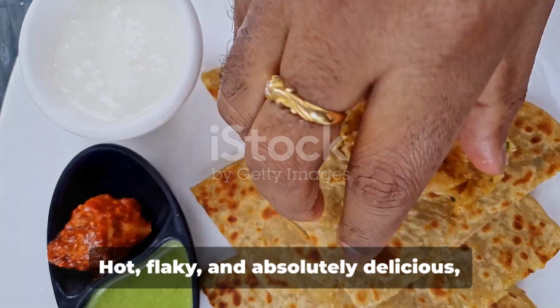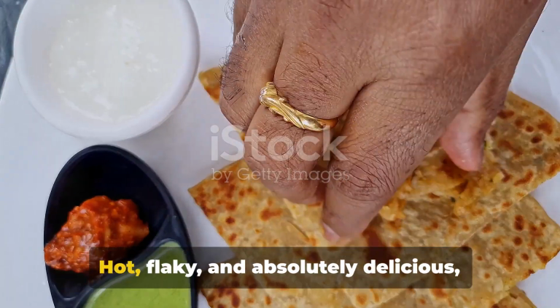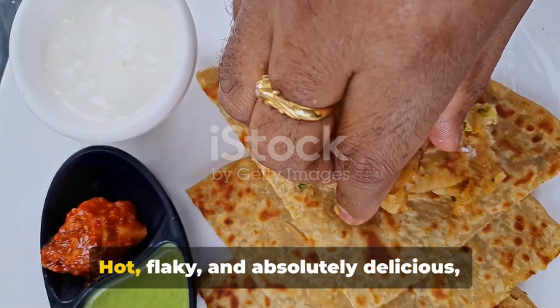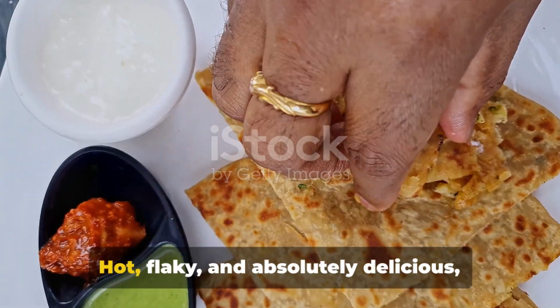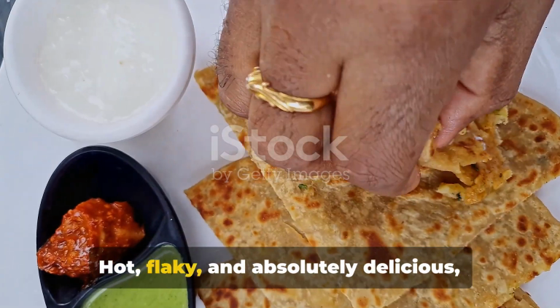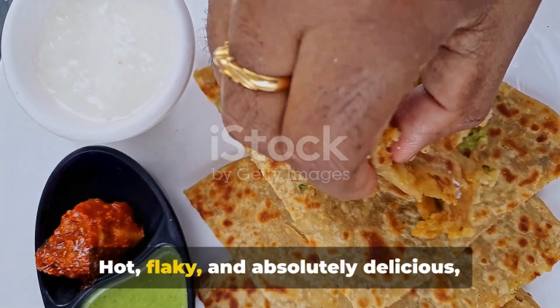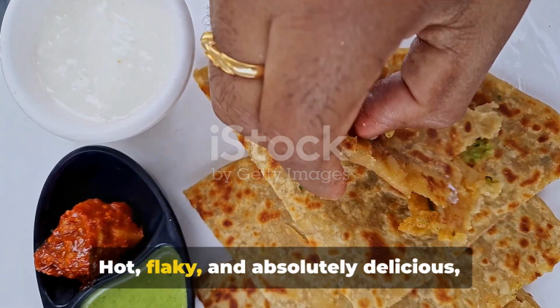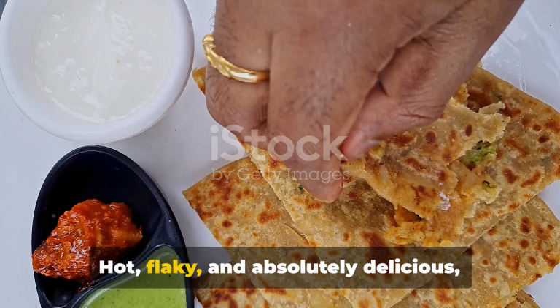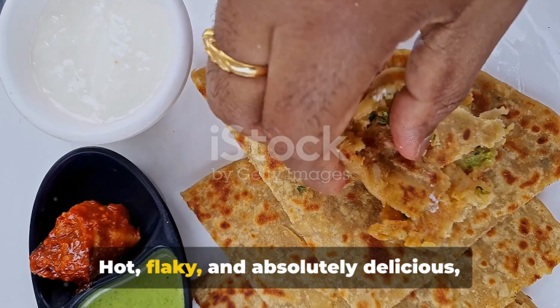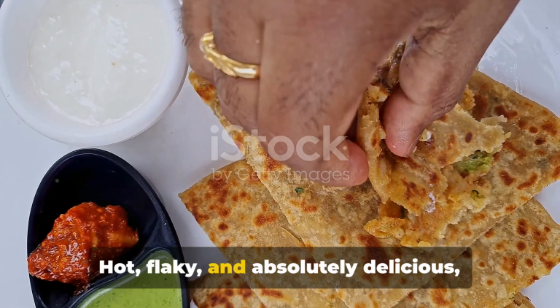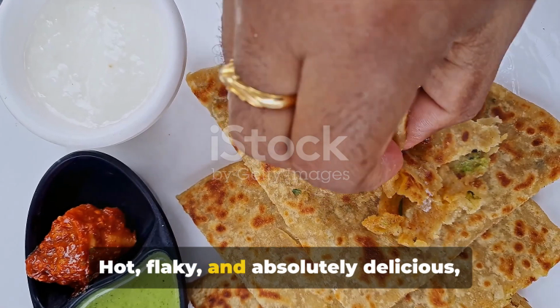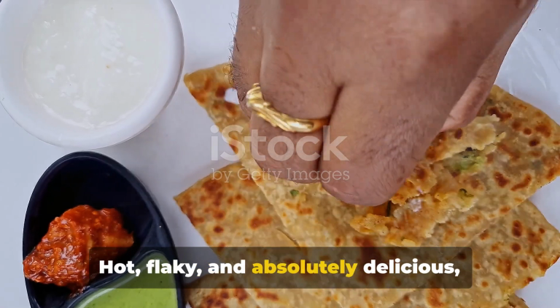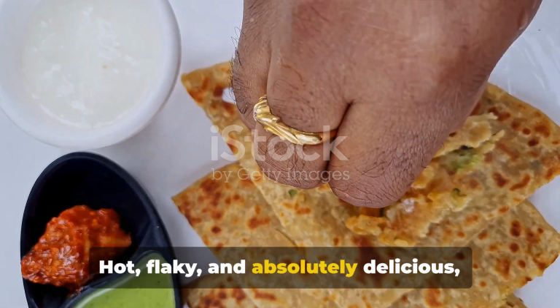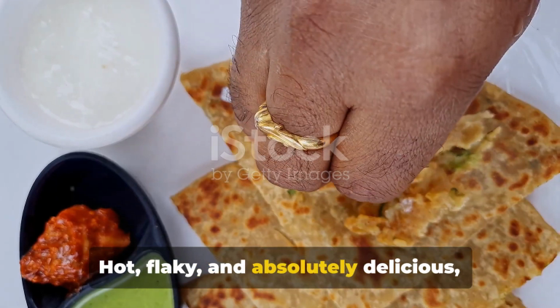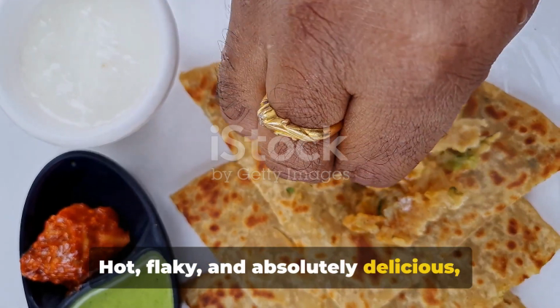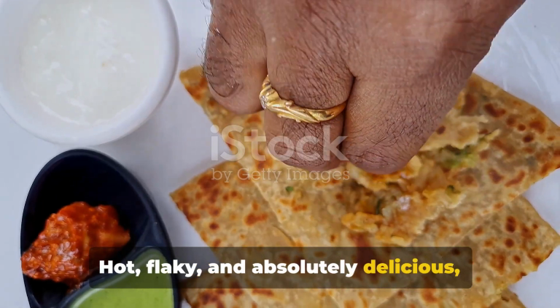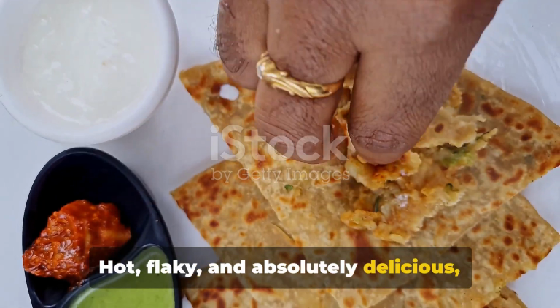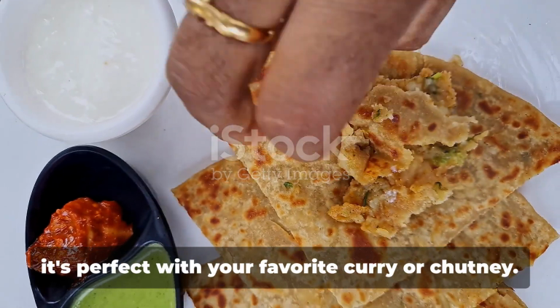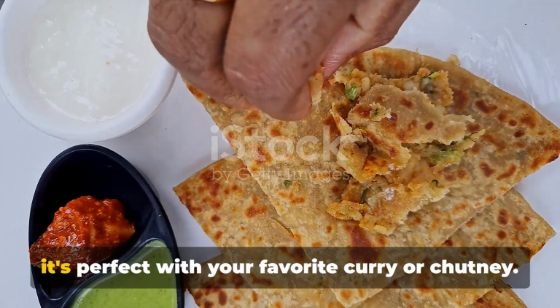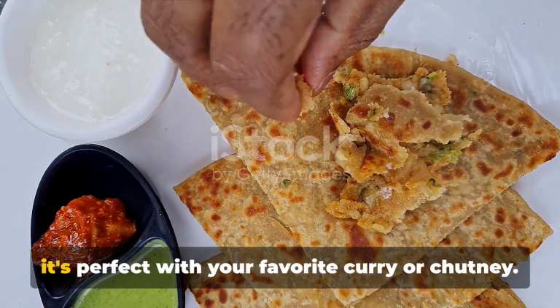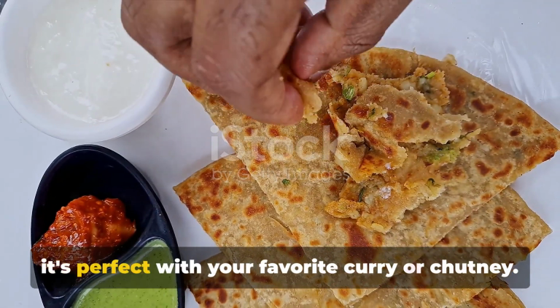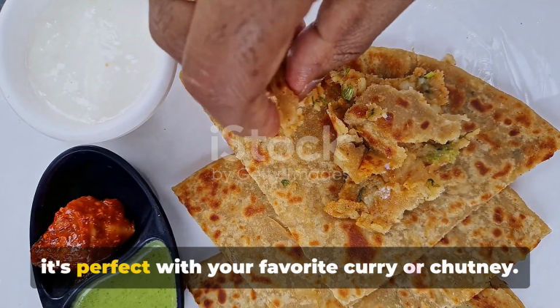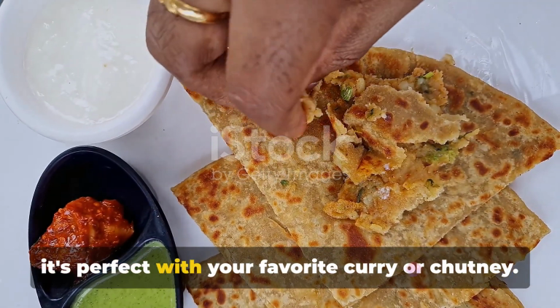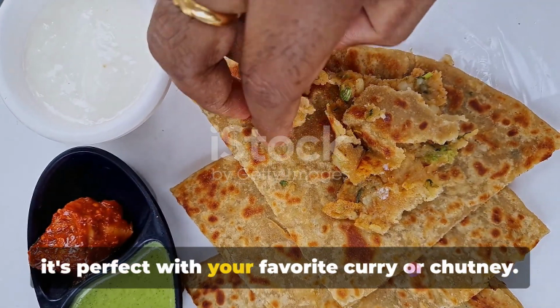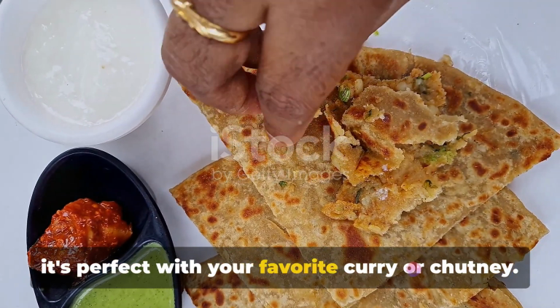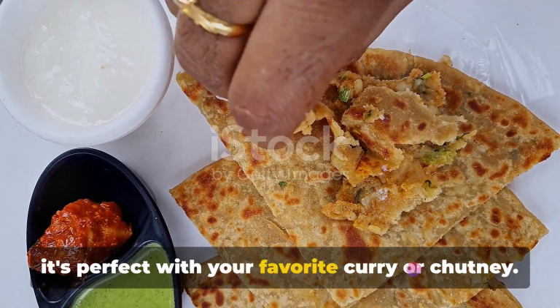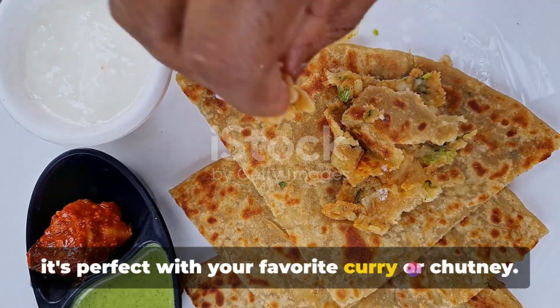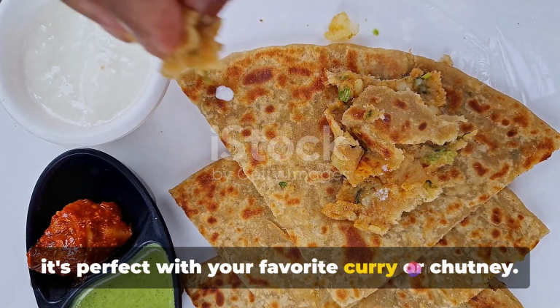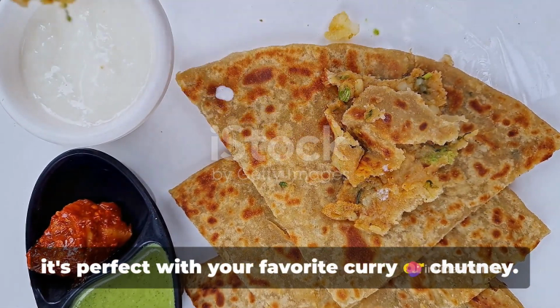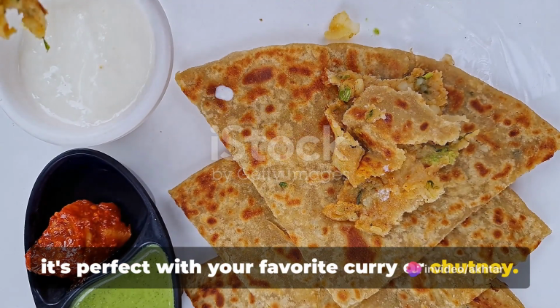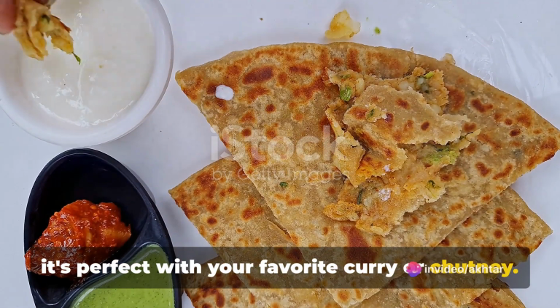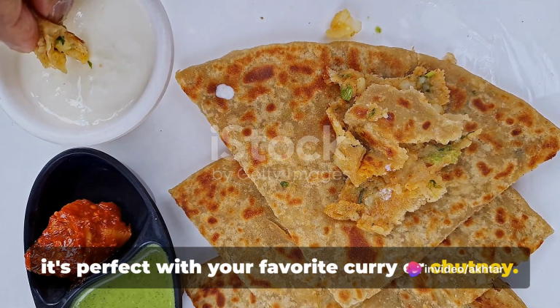Hot, flaky, and absolutely delicious — it's perfect with your favorite curry or chutney.